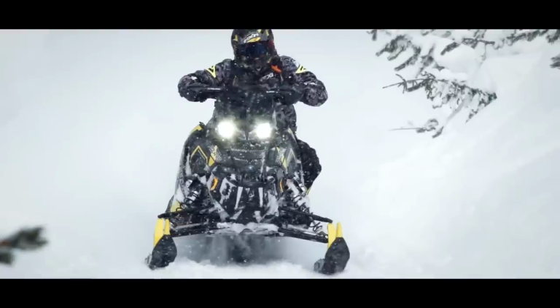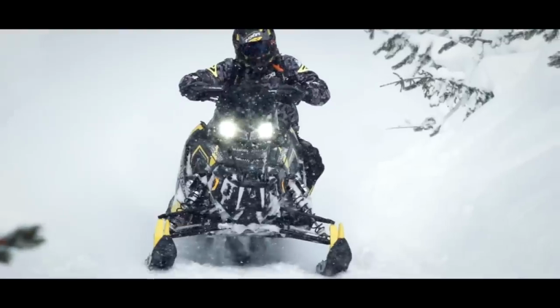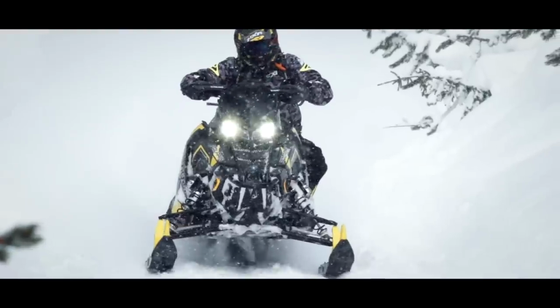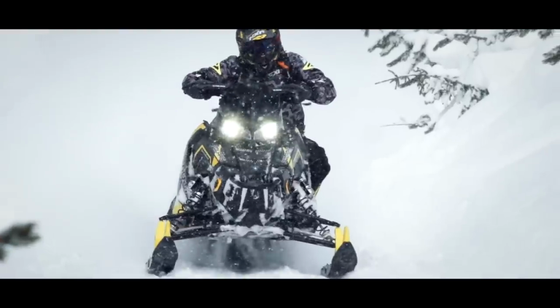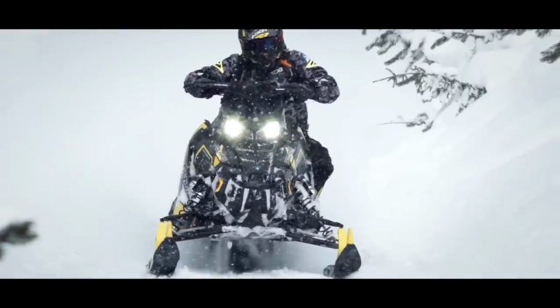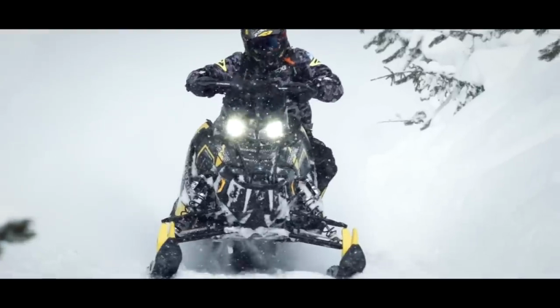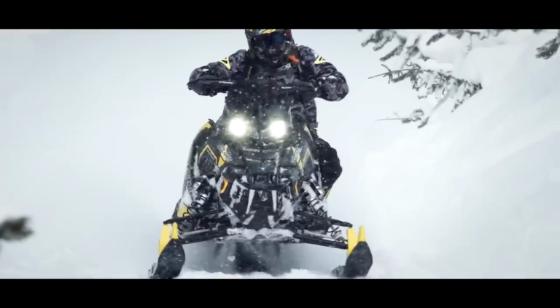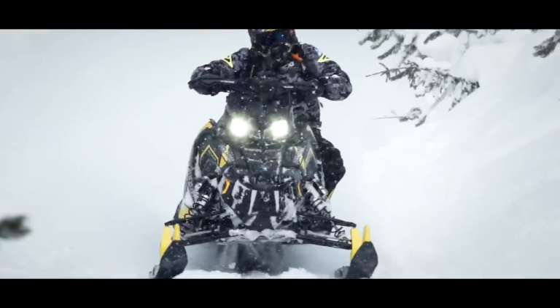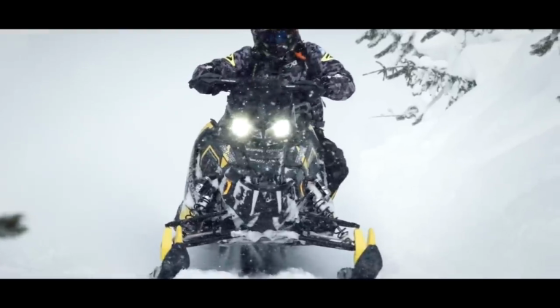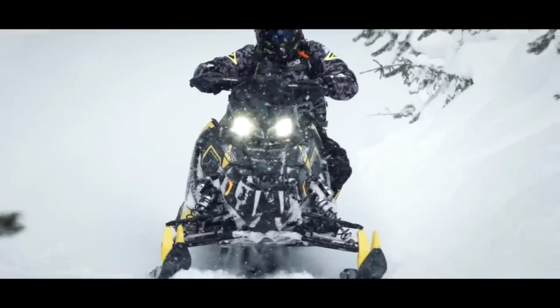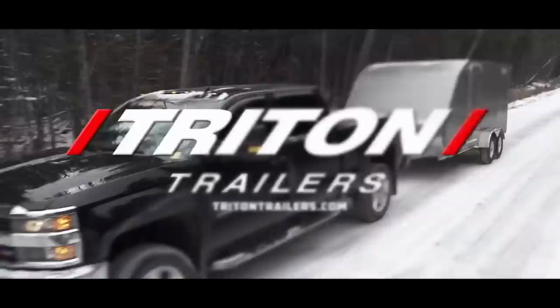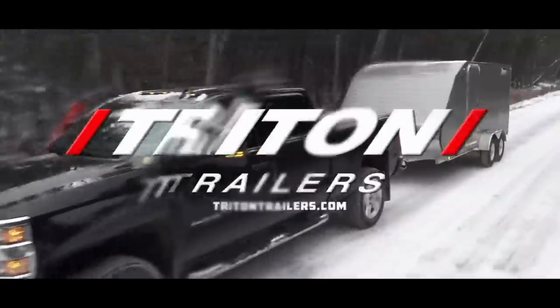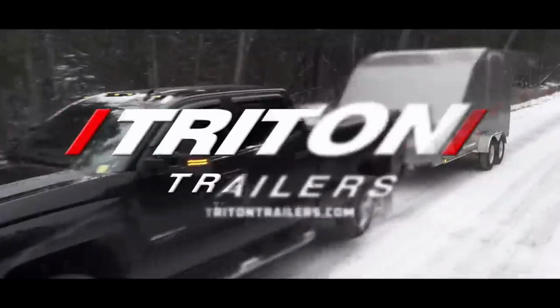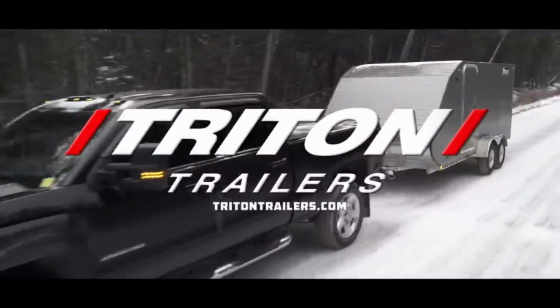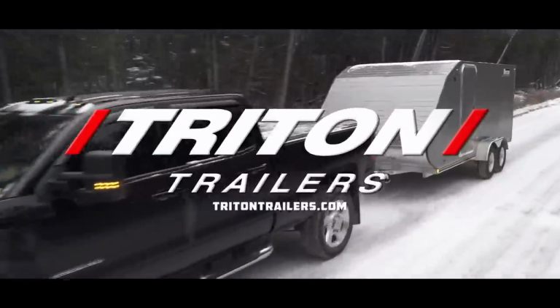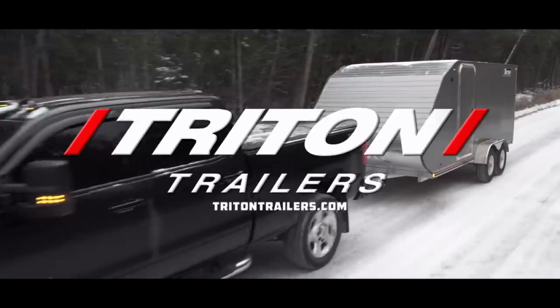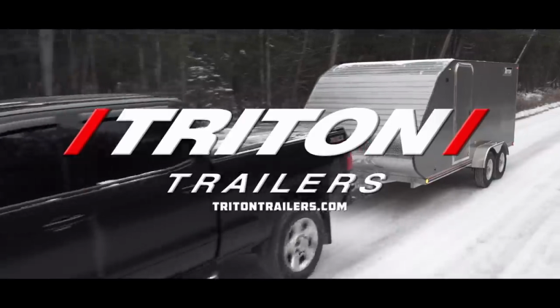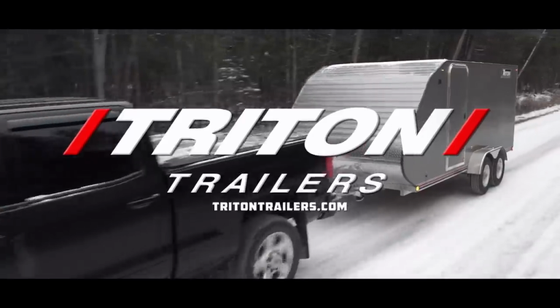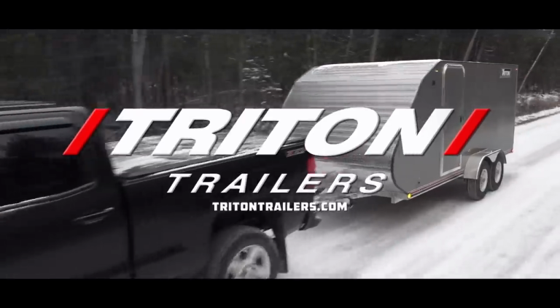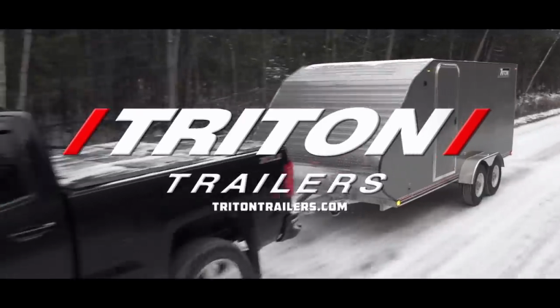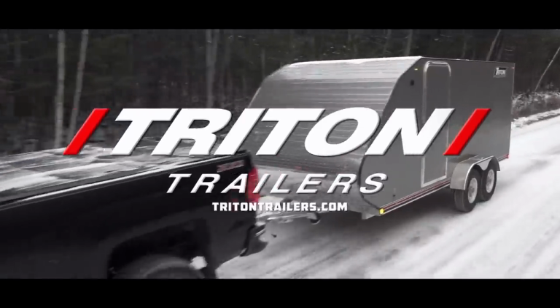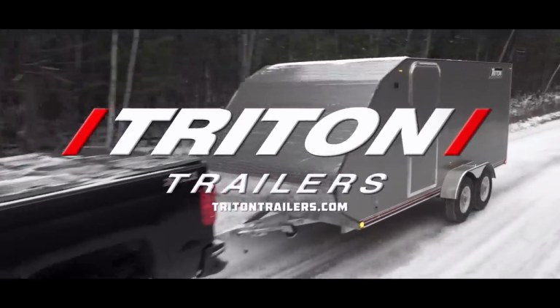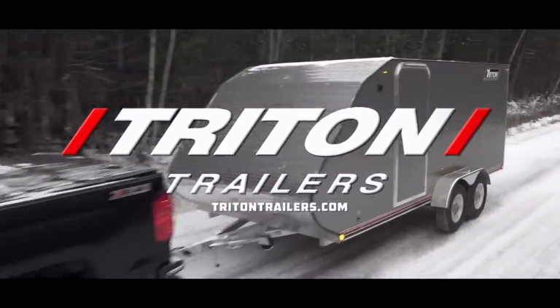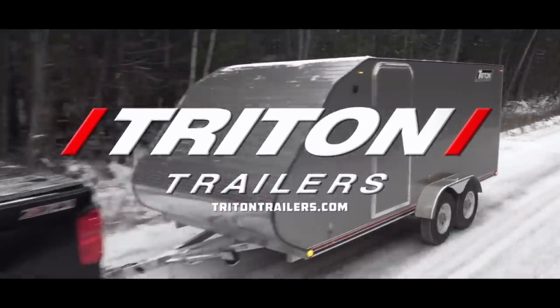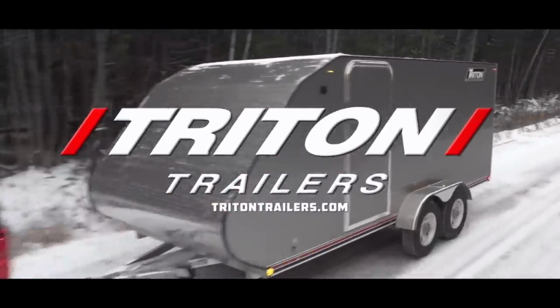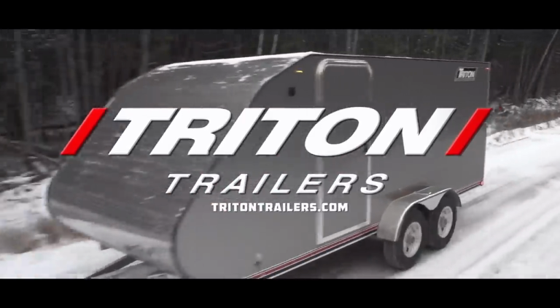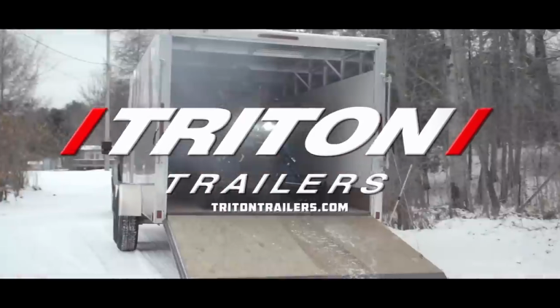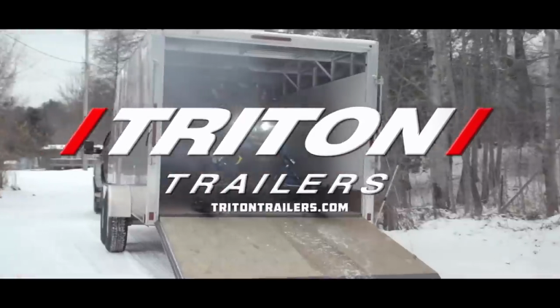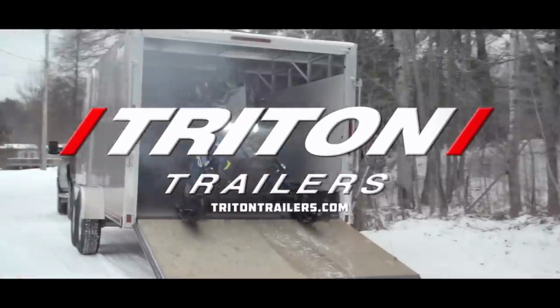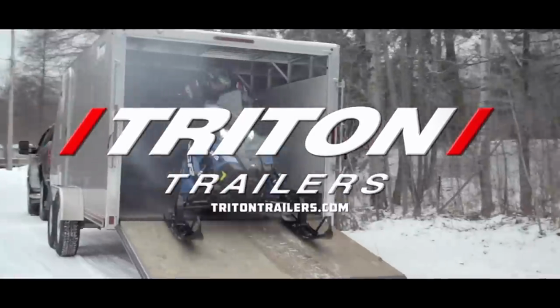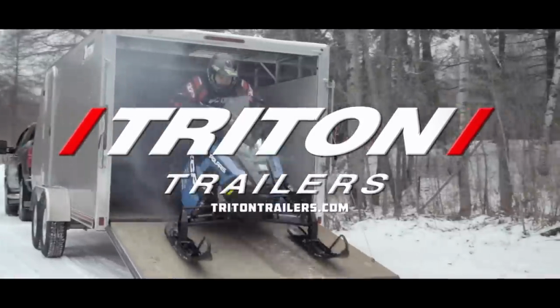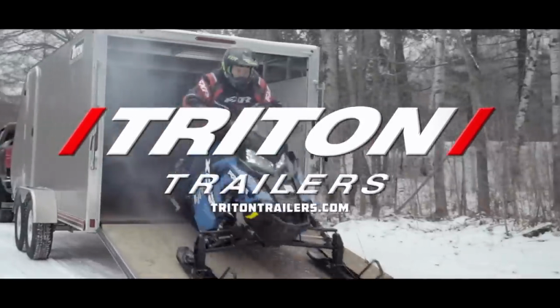Closed captioning of Snow Tracks is sponsored by Triton Trailers, built for adventure.